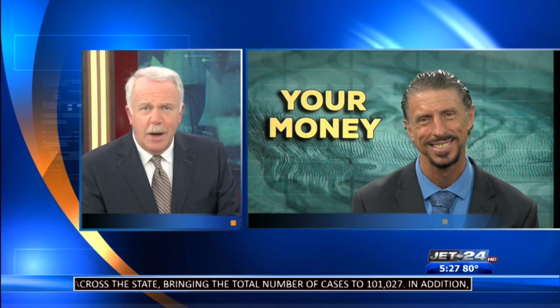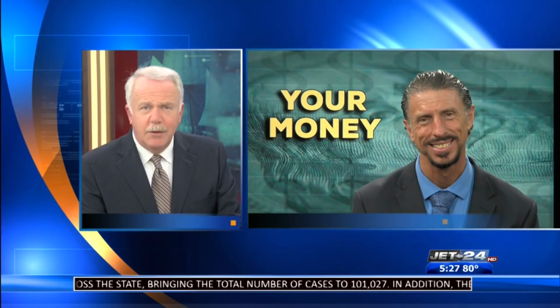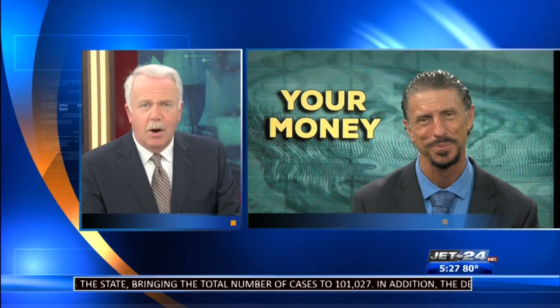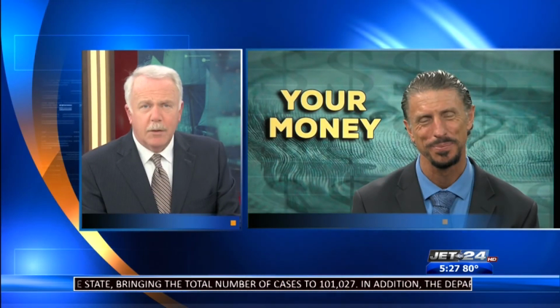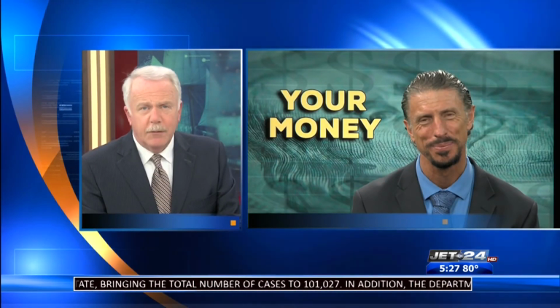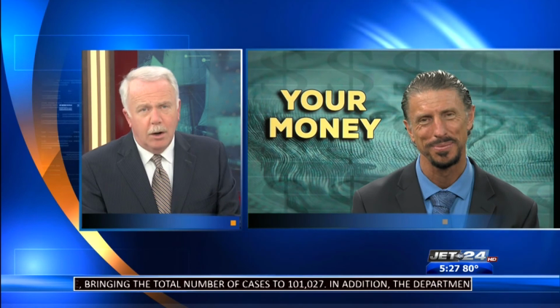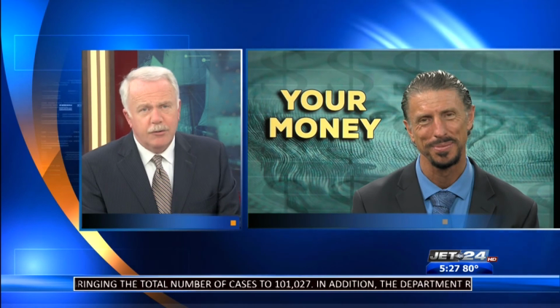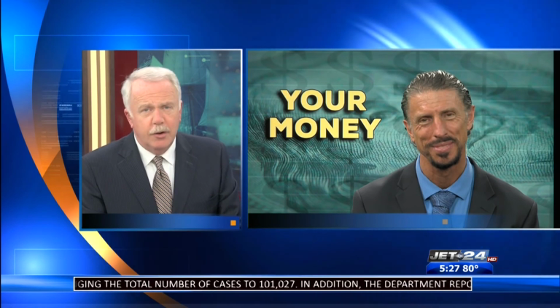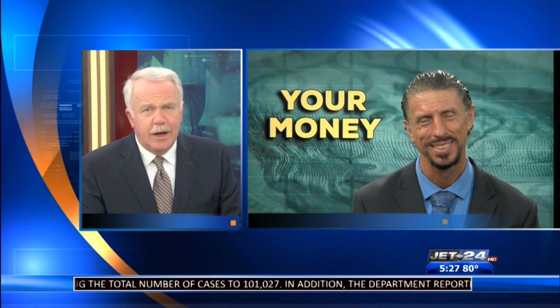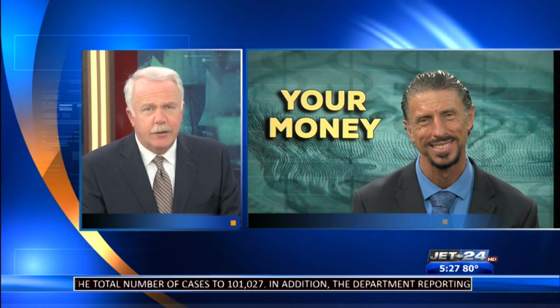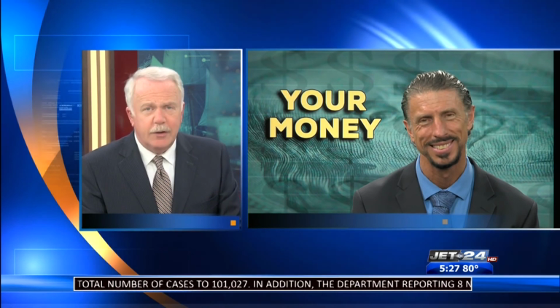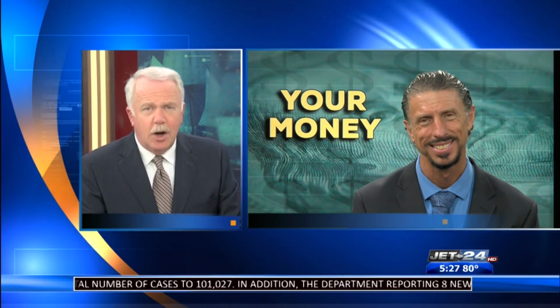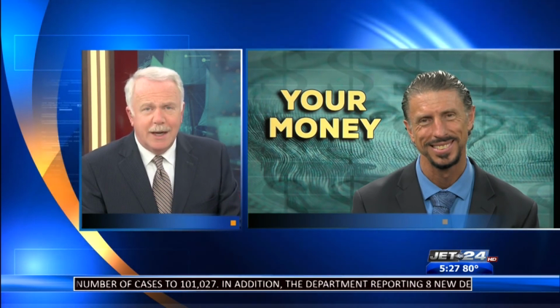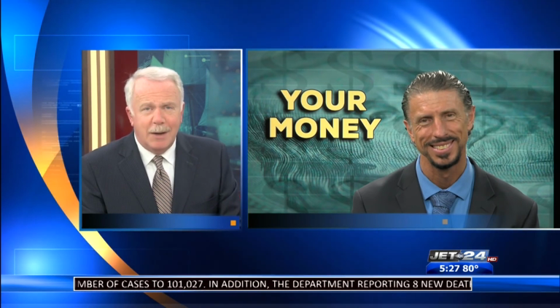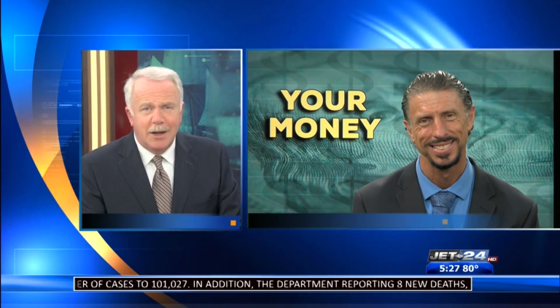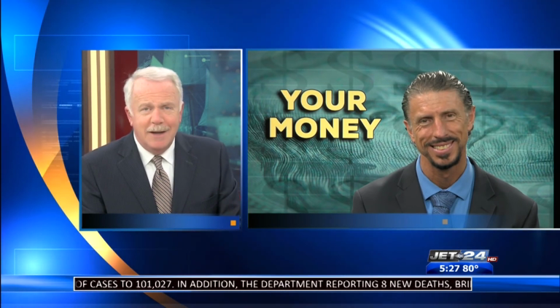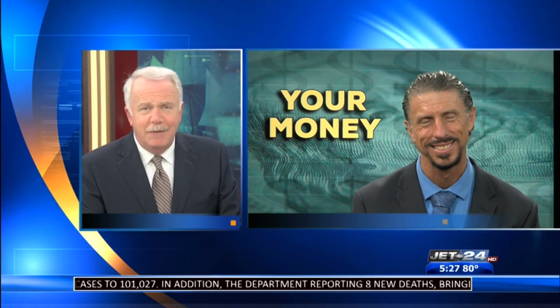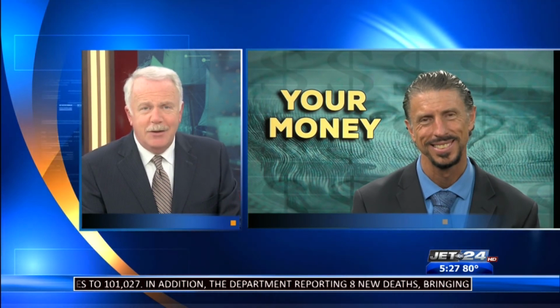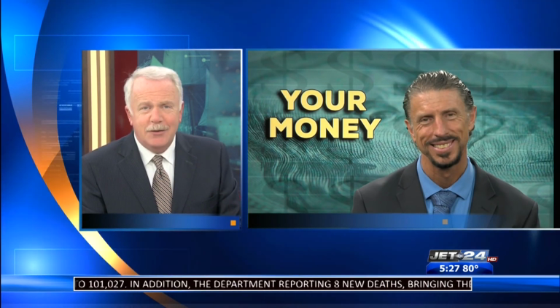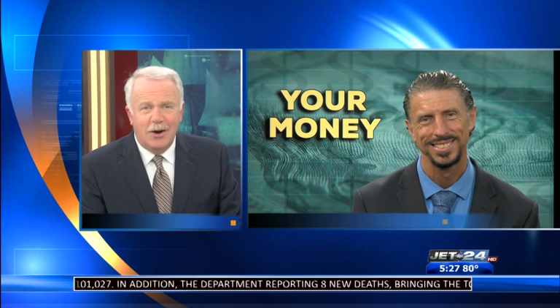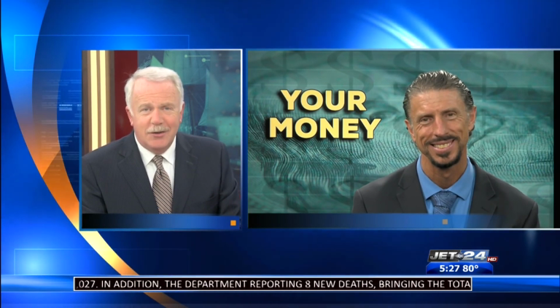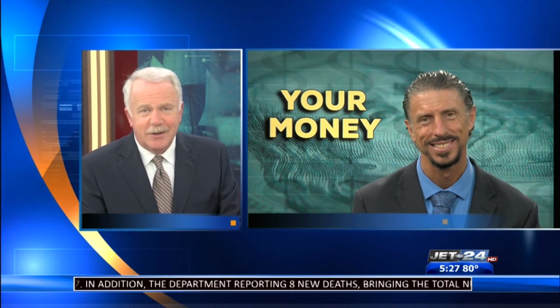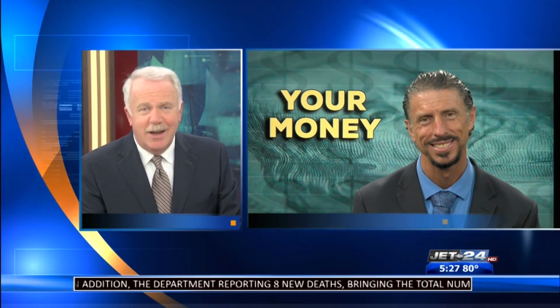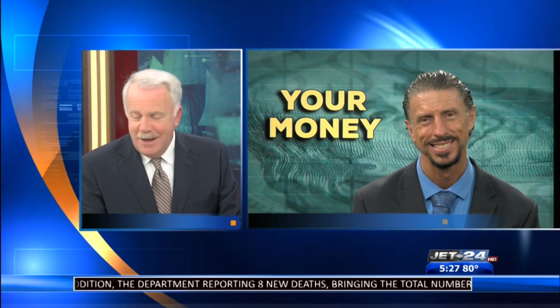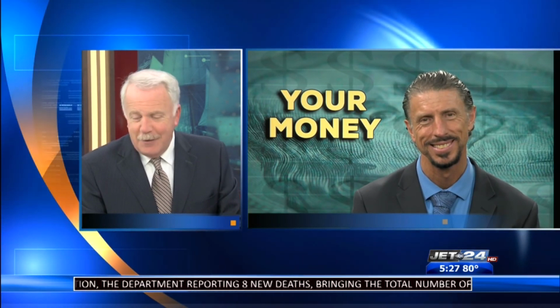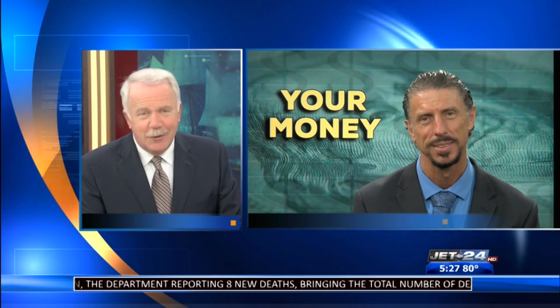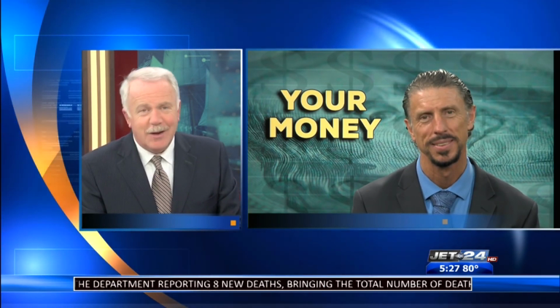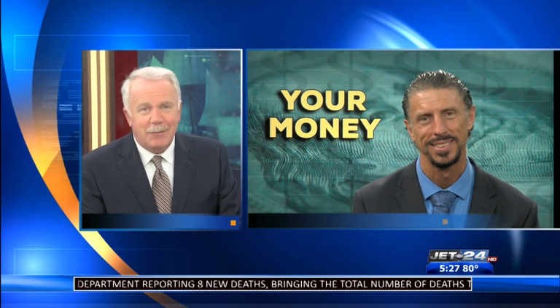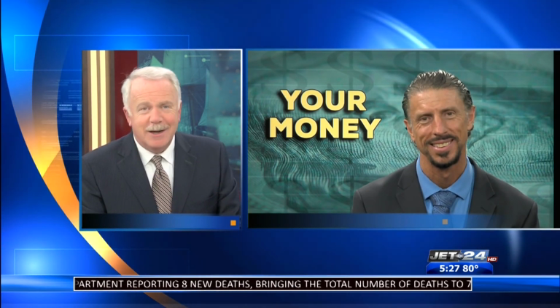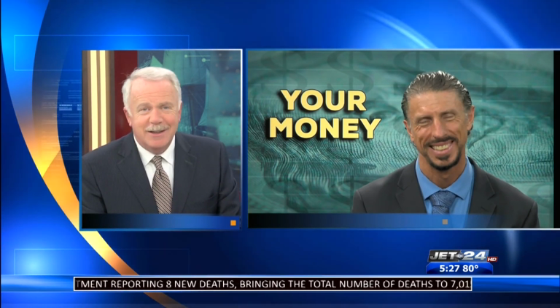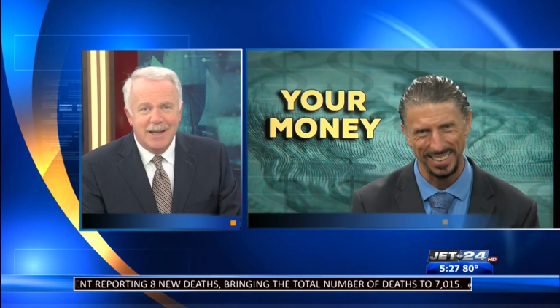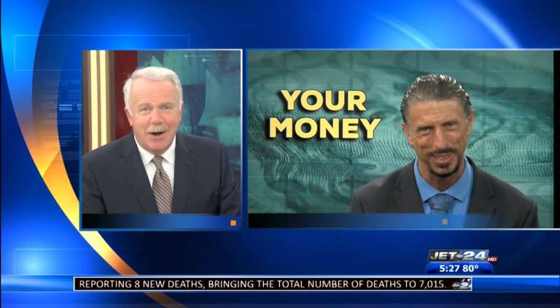Bob LaFaro from LaFaro Insurance Agency talking about vintage cars. Always good advice. Thank you, Bob.